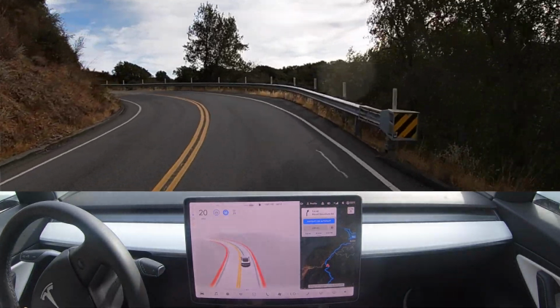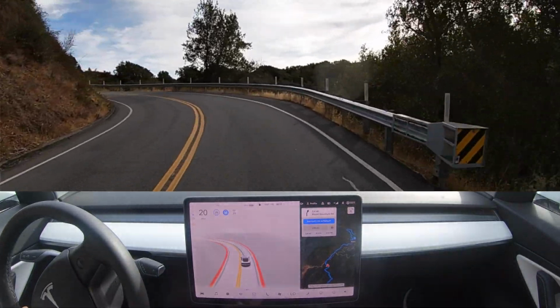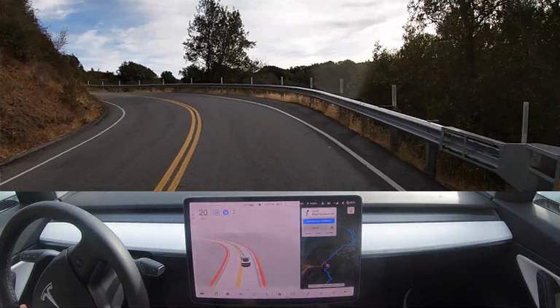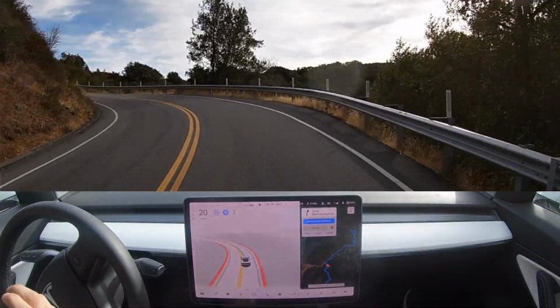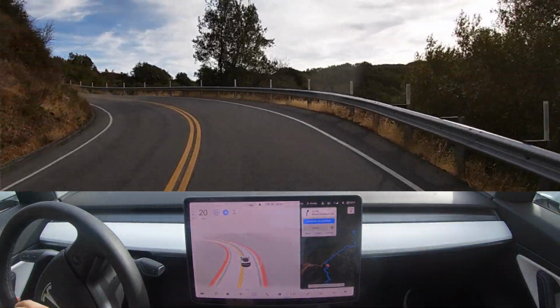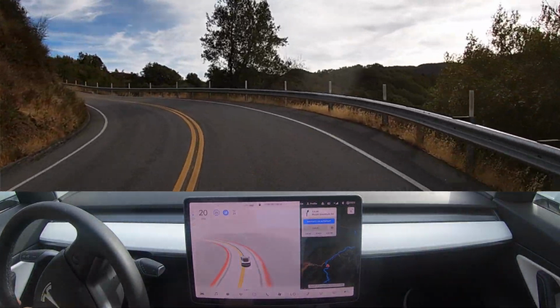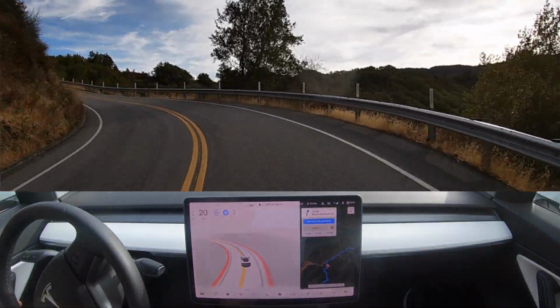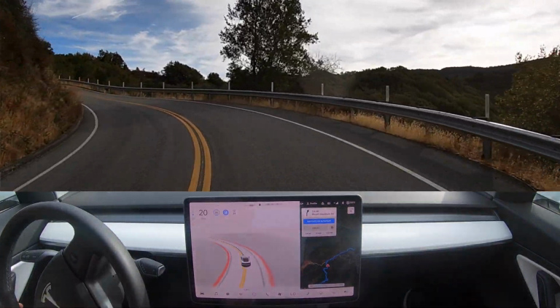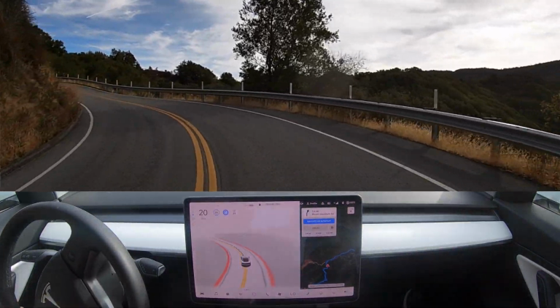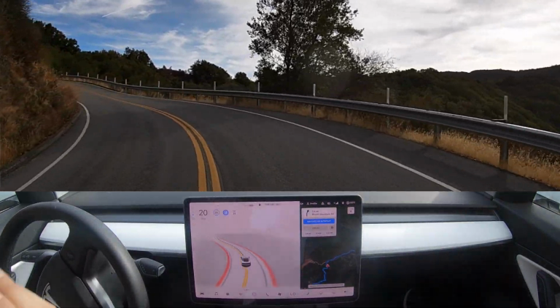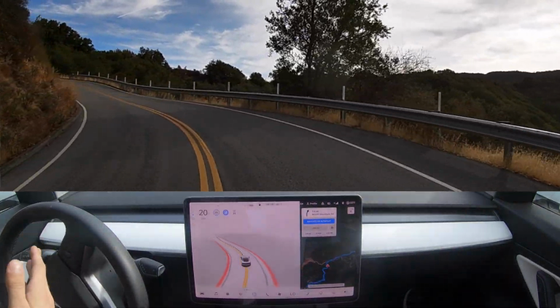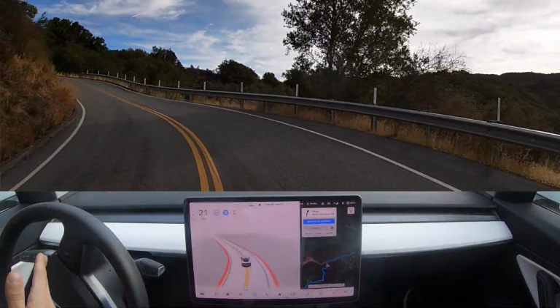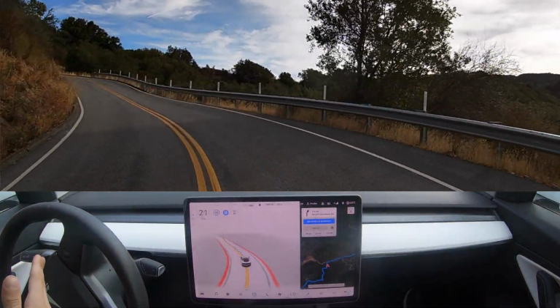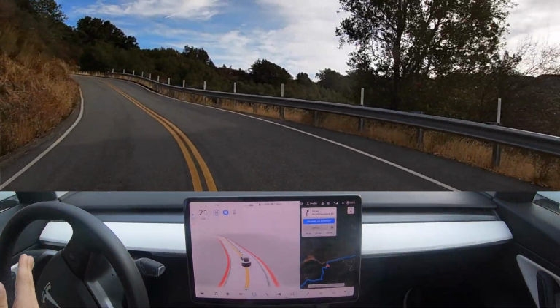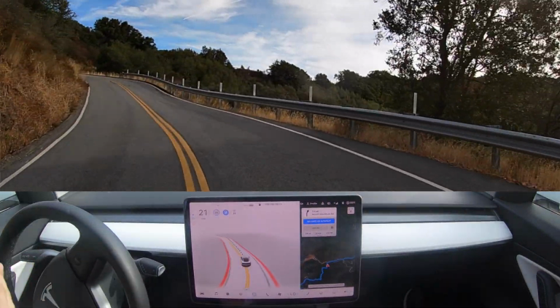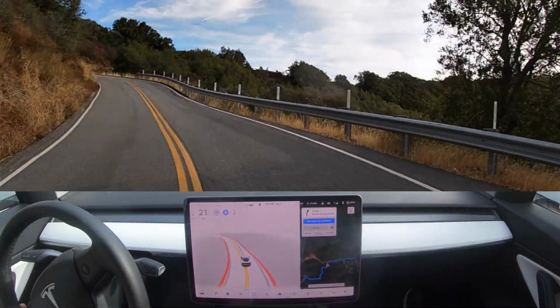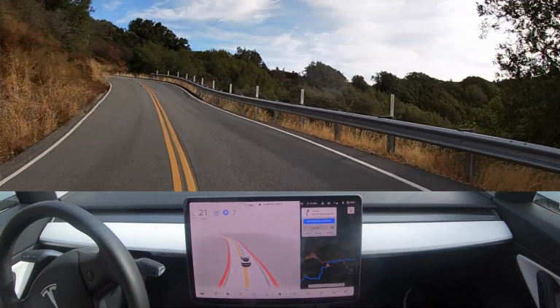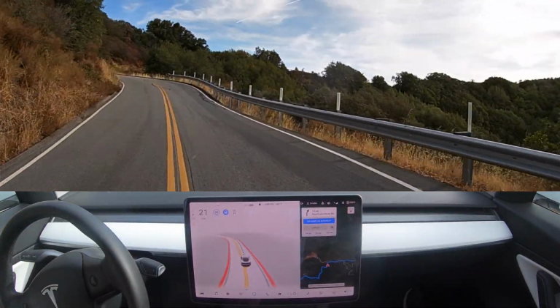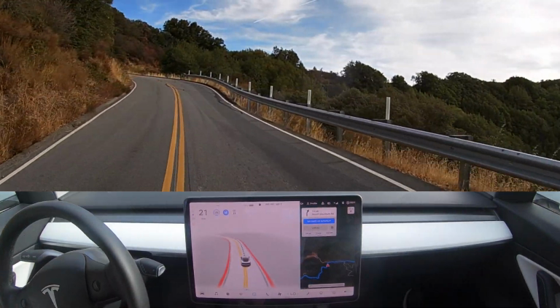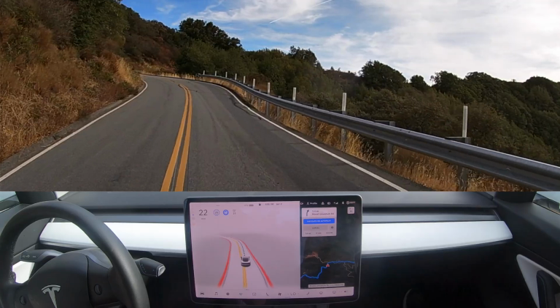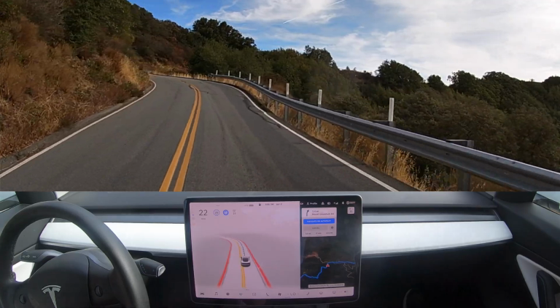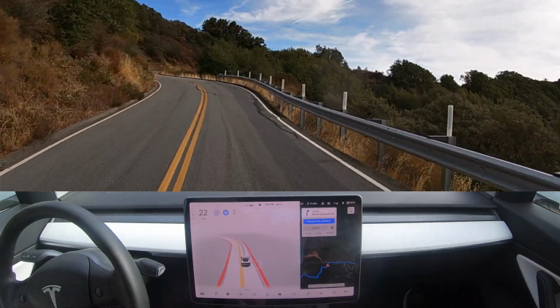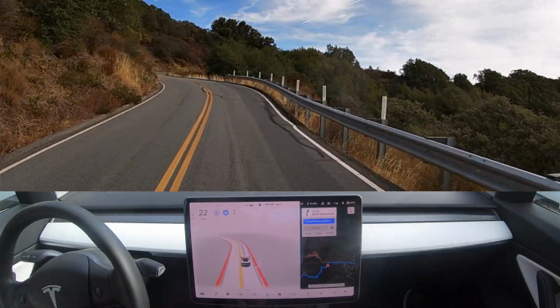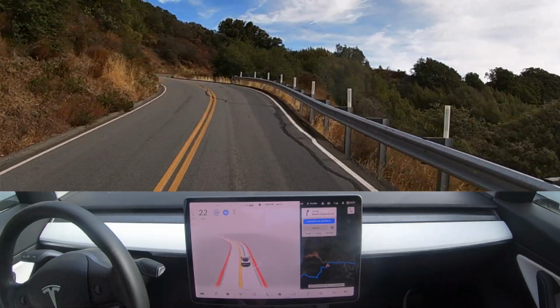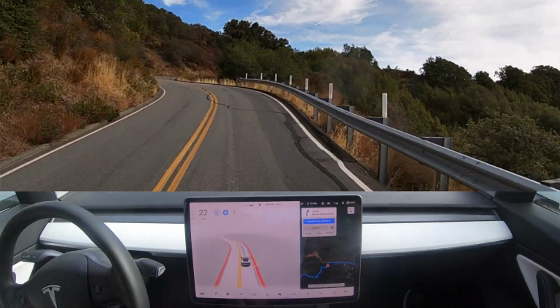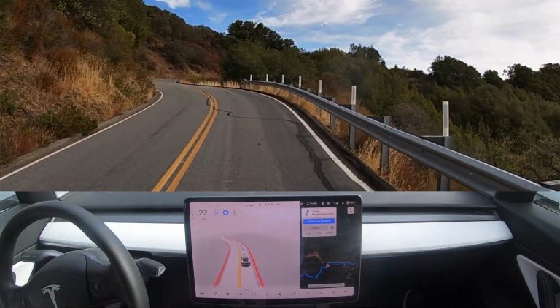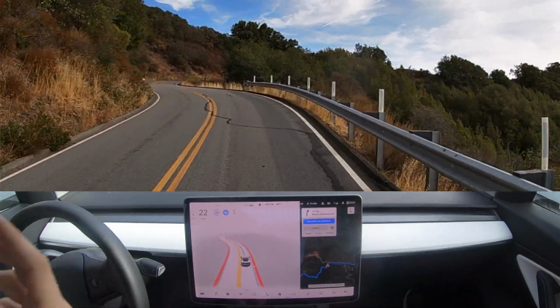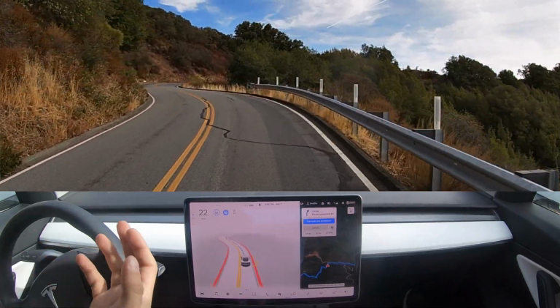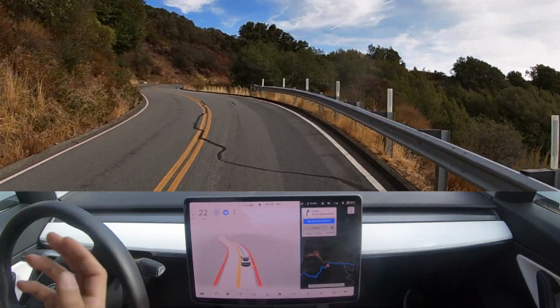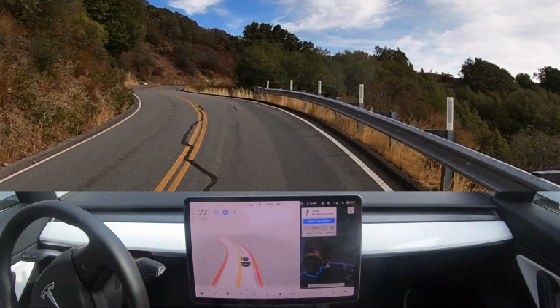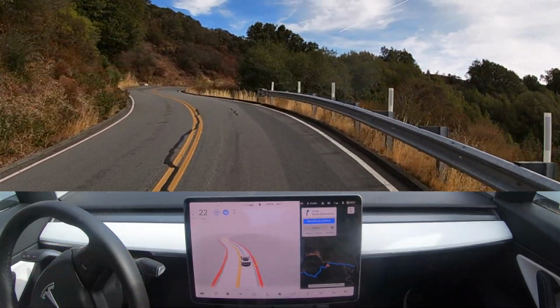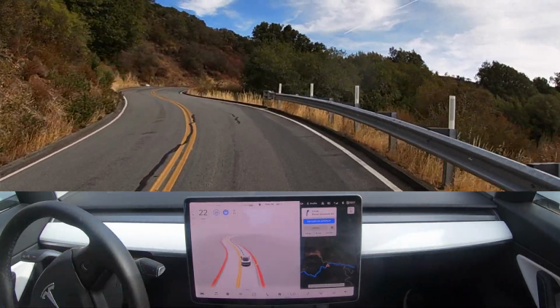We're coming across the line again here — kind of nervous — but luckily there are no vehicles up here.